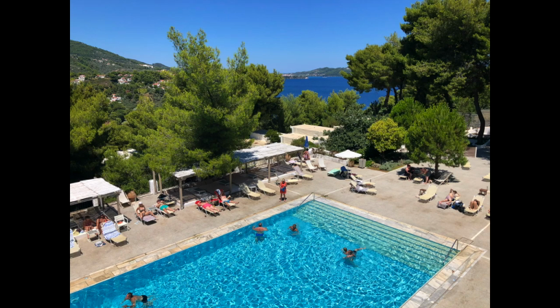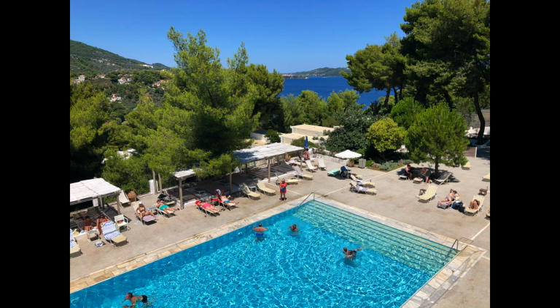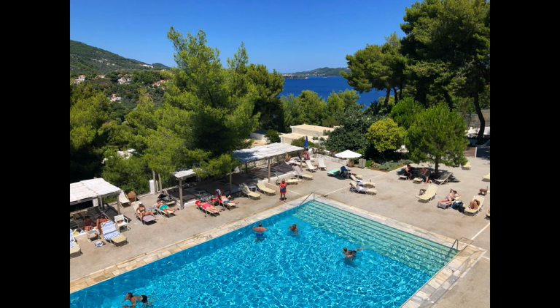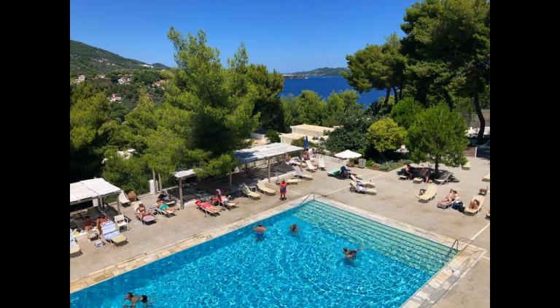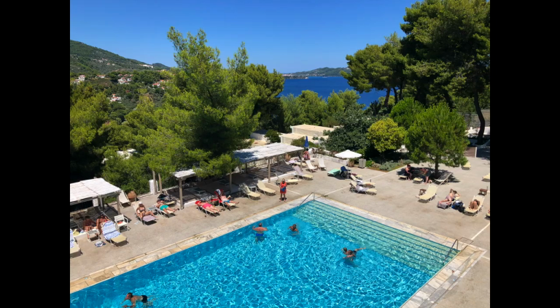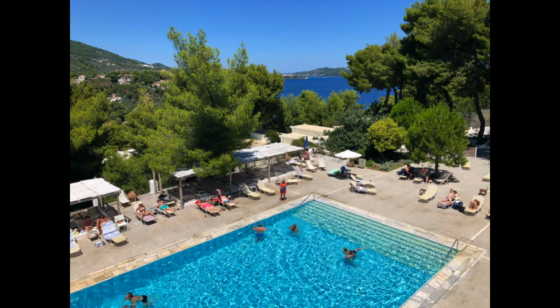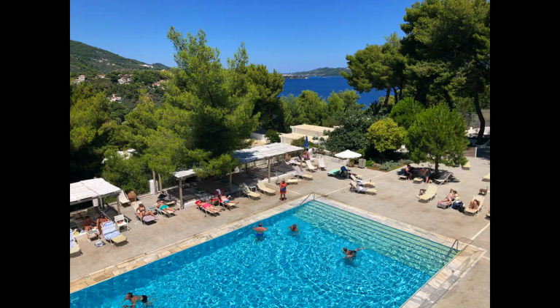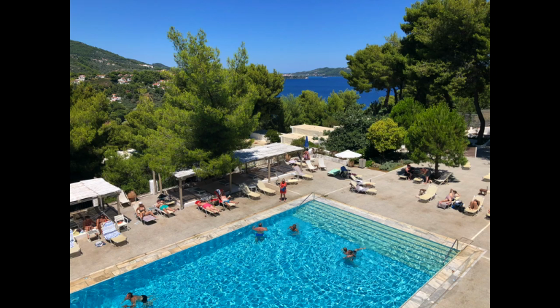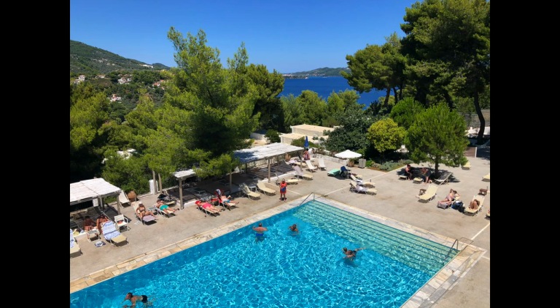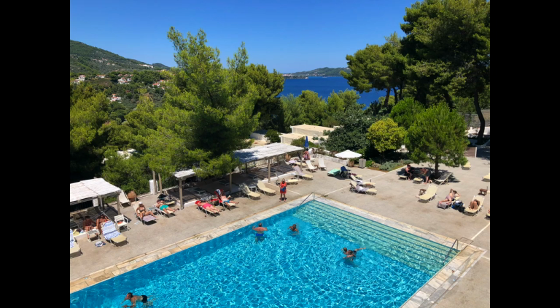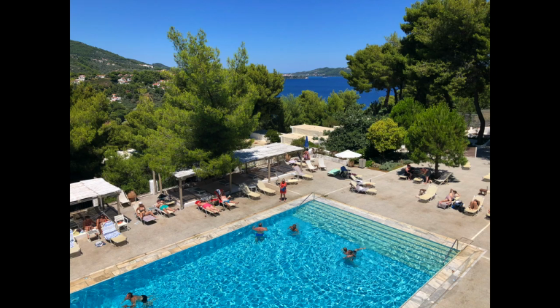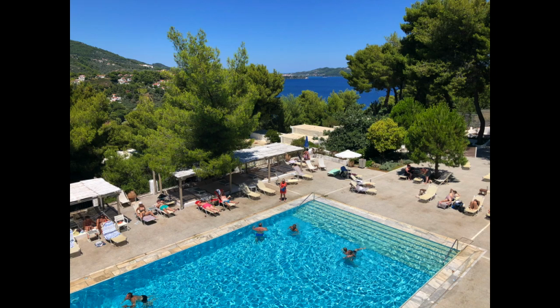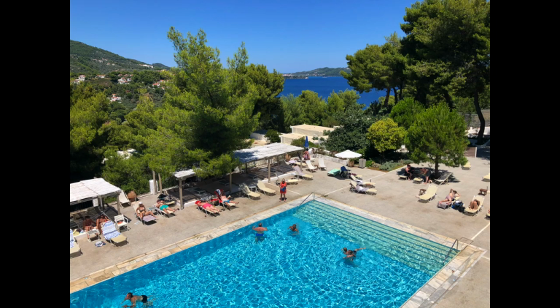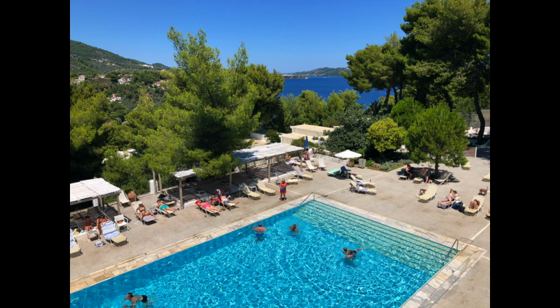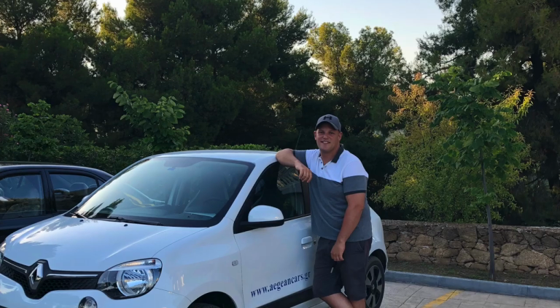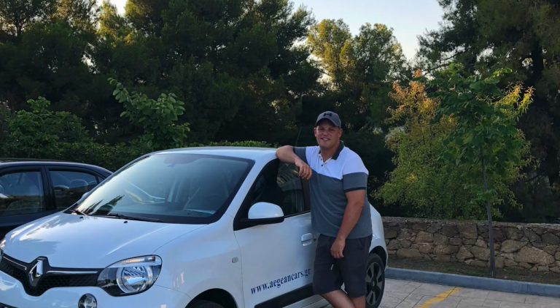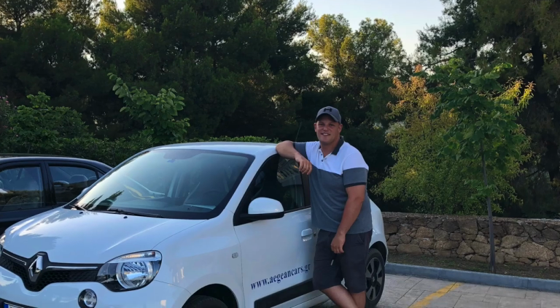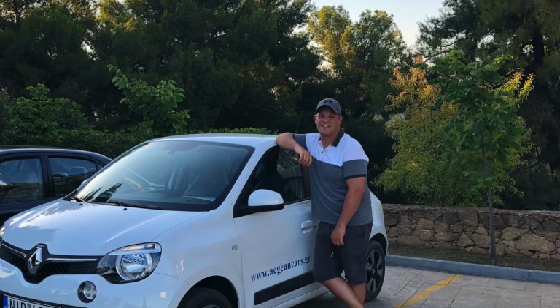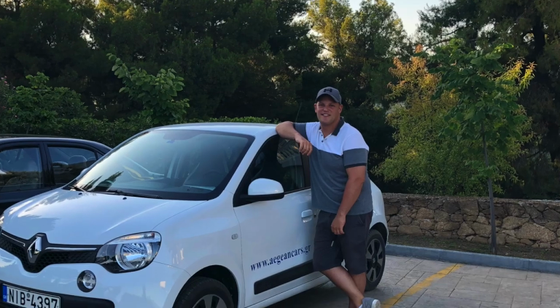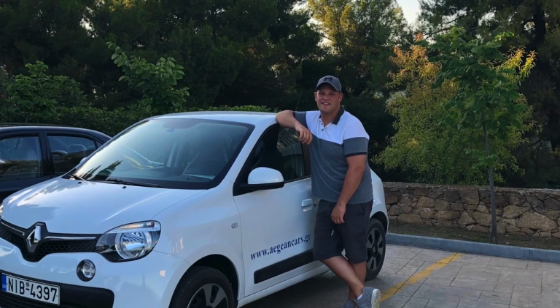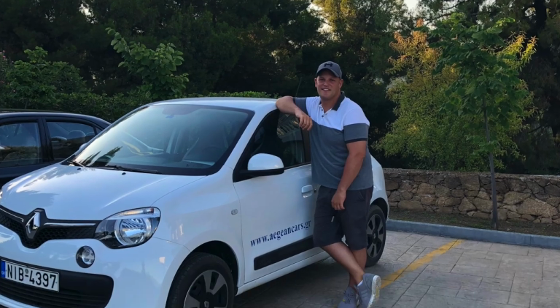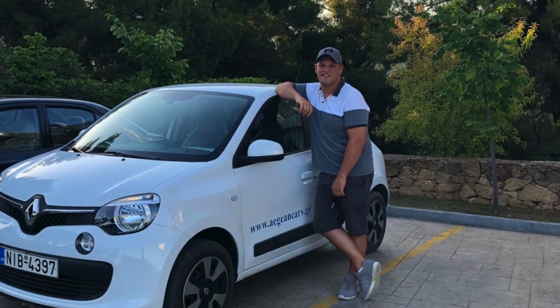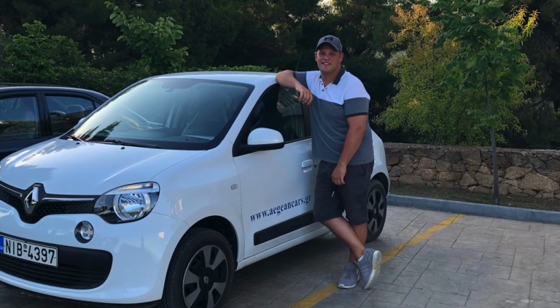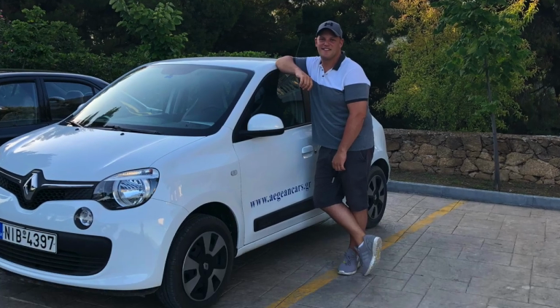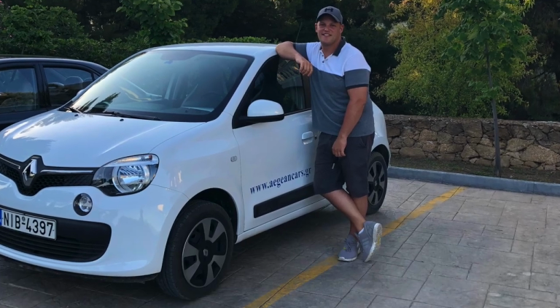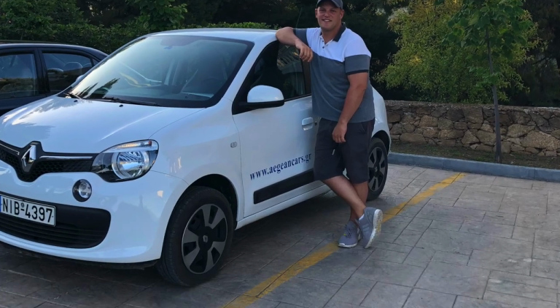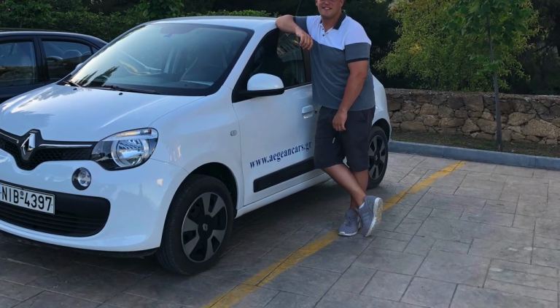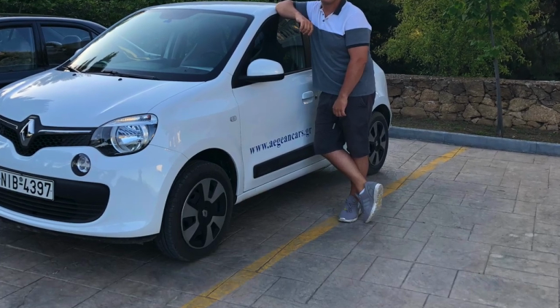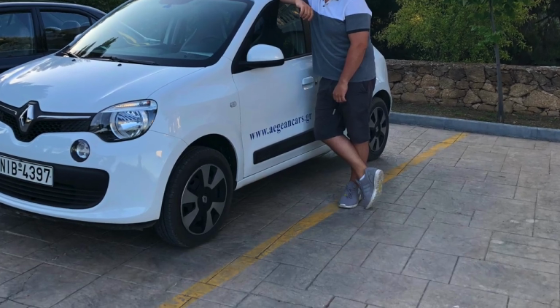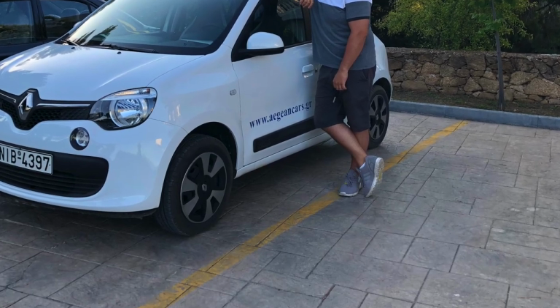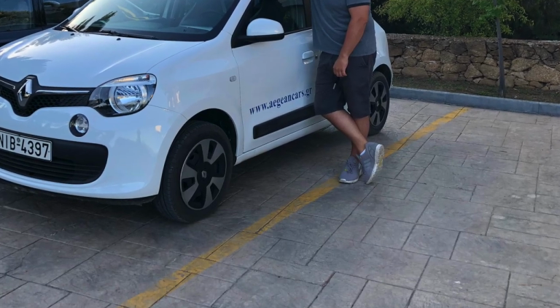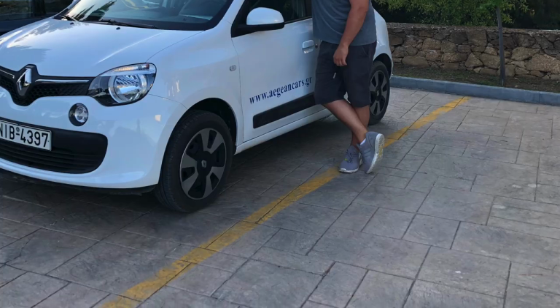This hotel does come with an all-inclusive and half-board option. We flew with TUI, so if you need to have a look, check out their website.